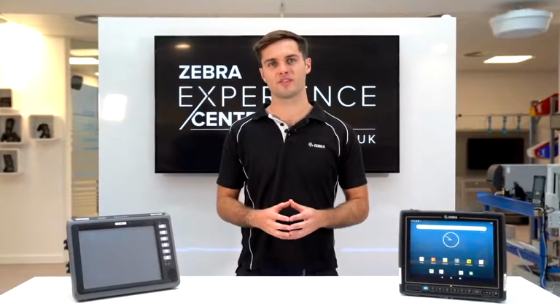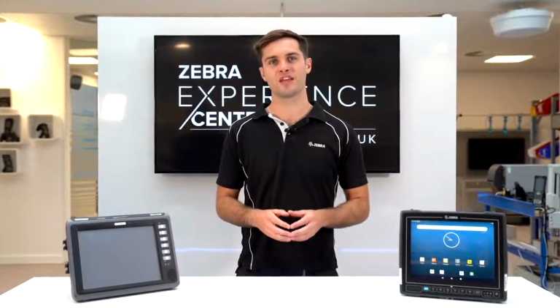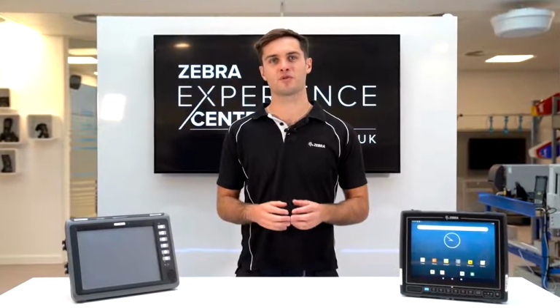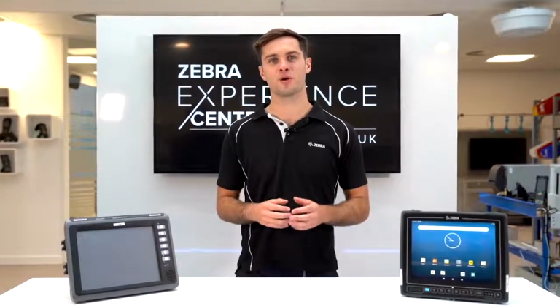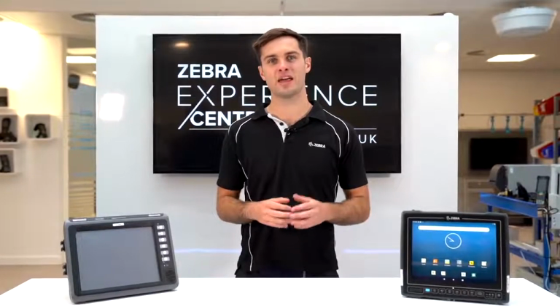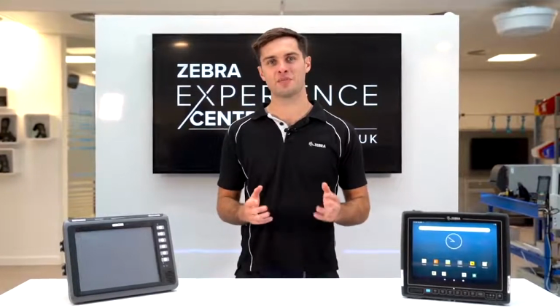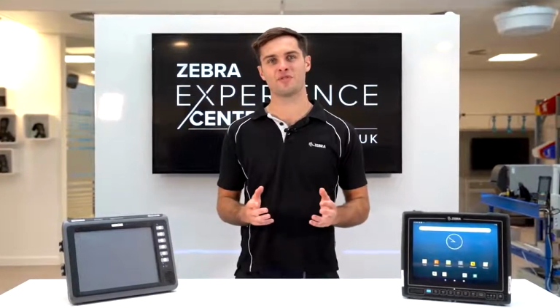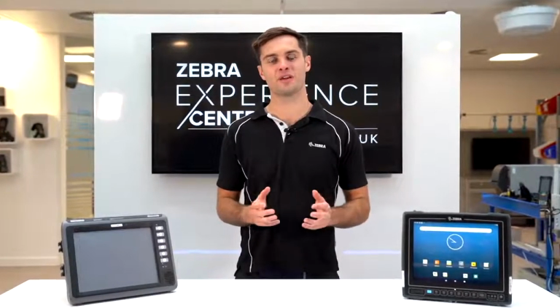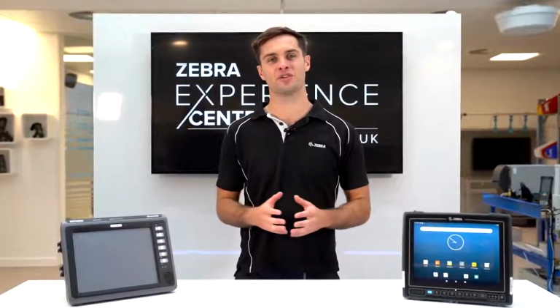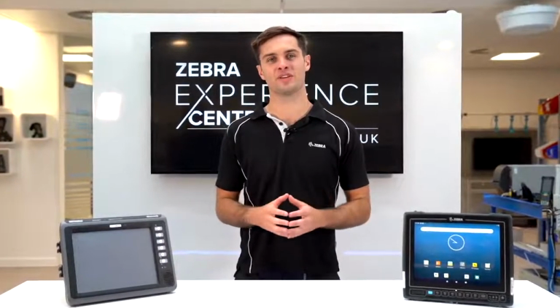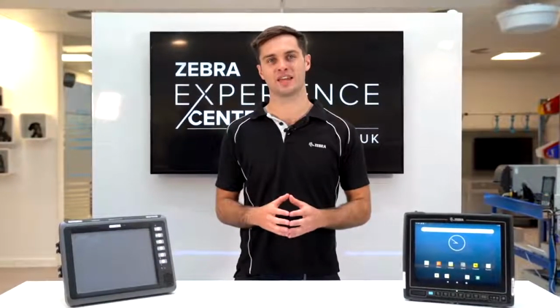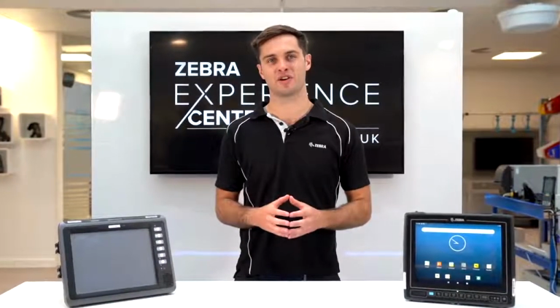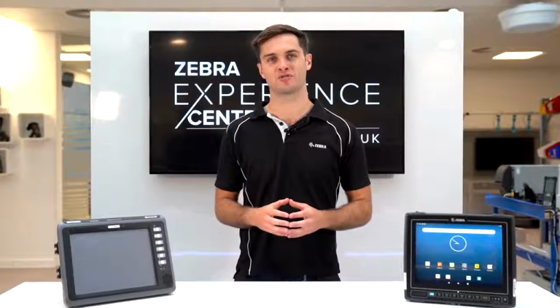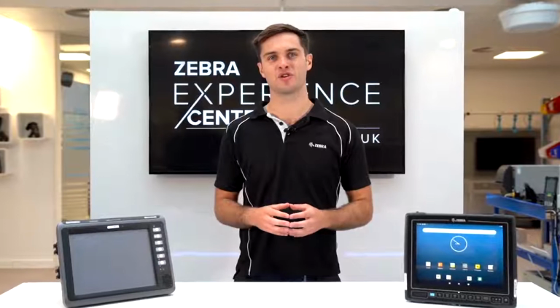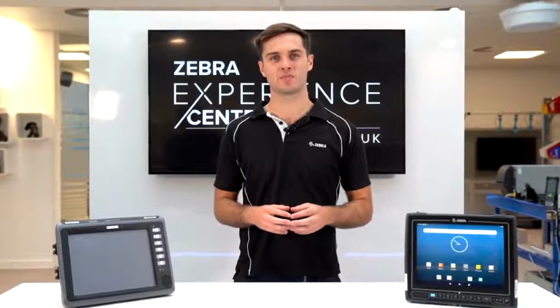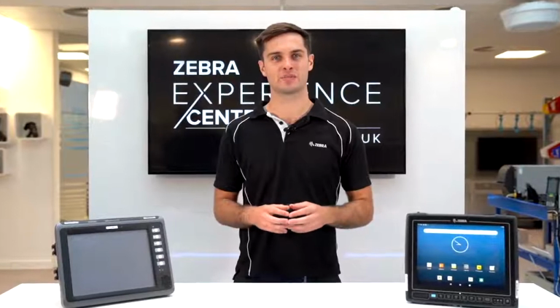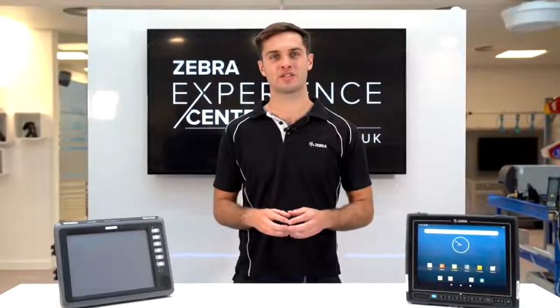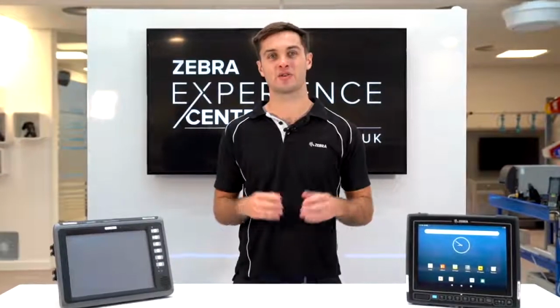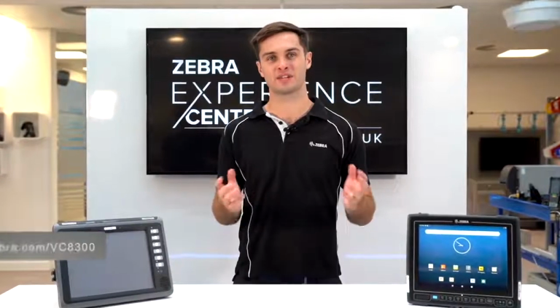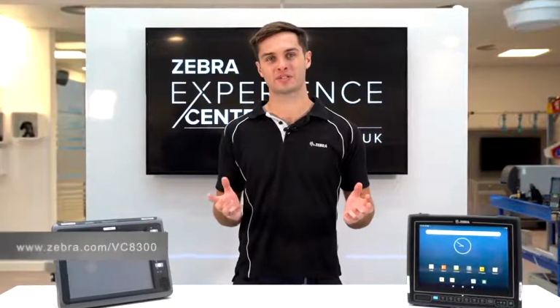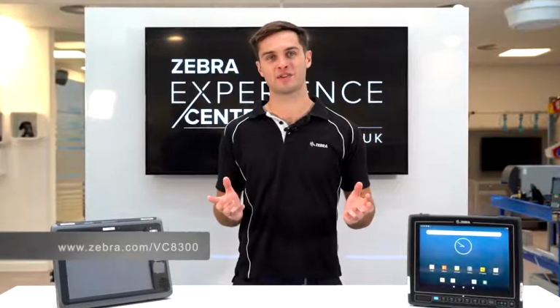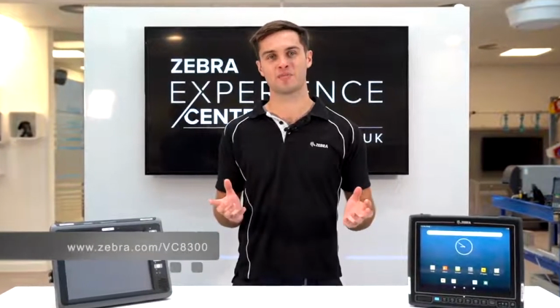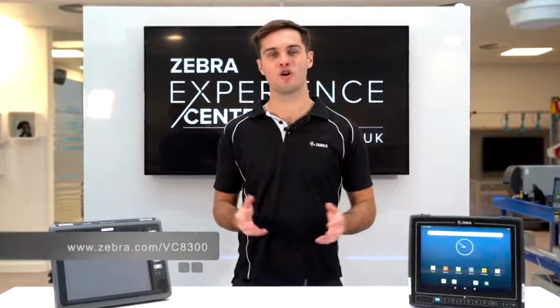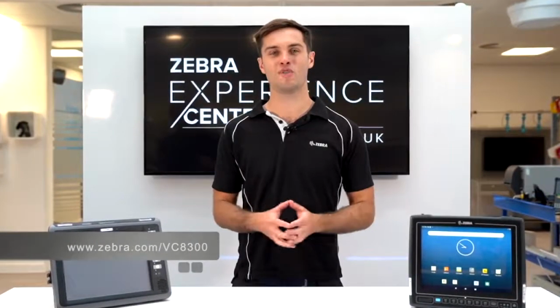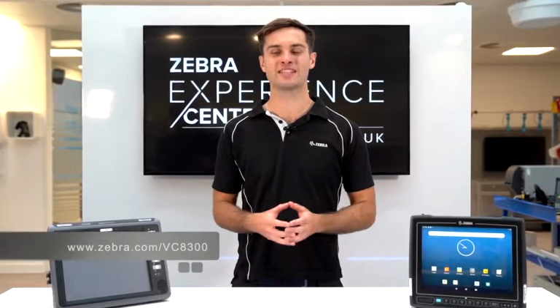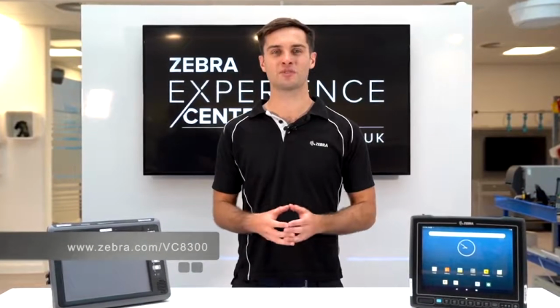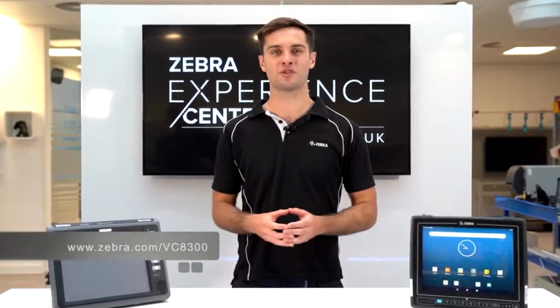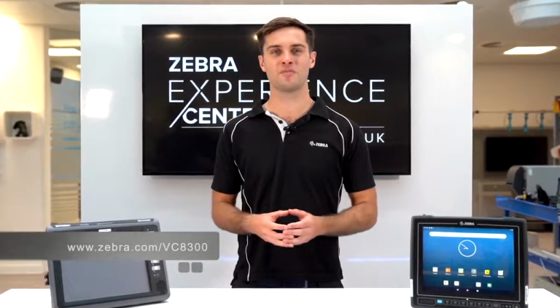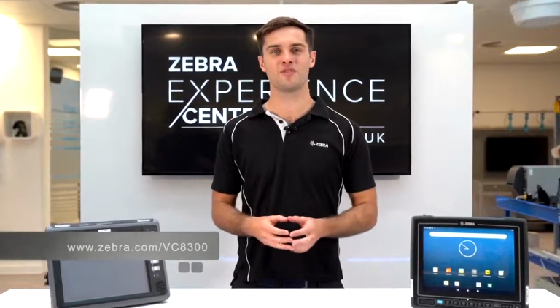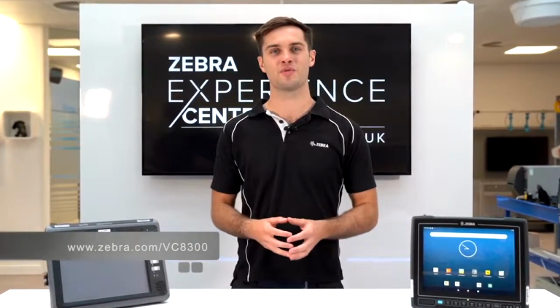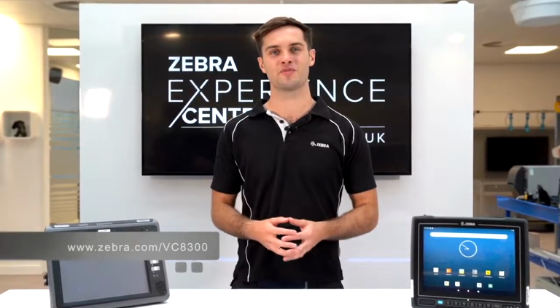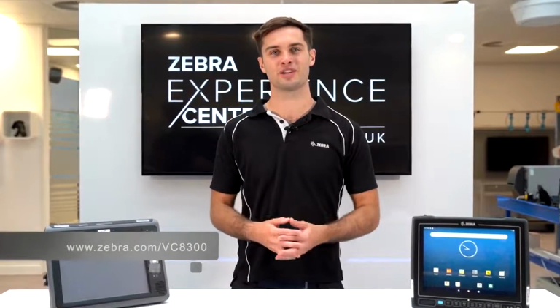If you require any more information on the VC8300, please speak to your local Zebra sales rep or visit zebra.com for more information.